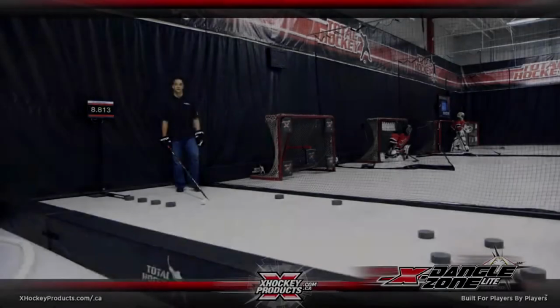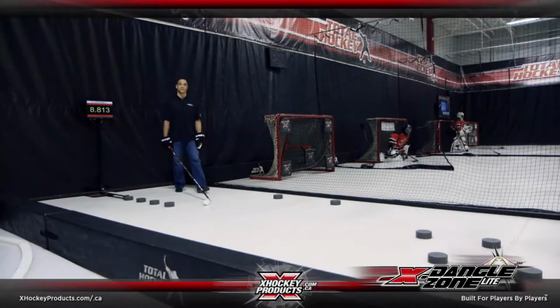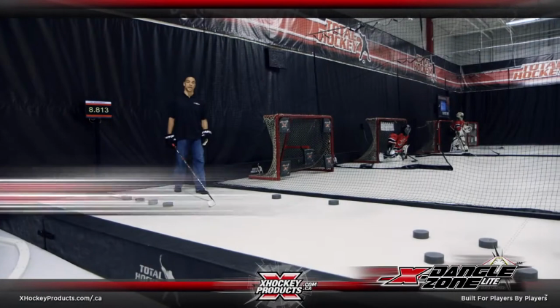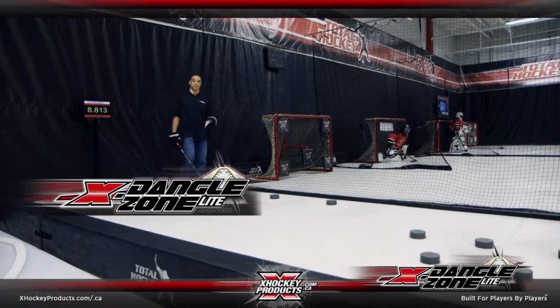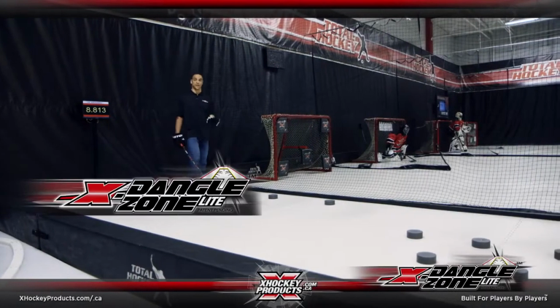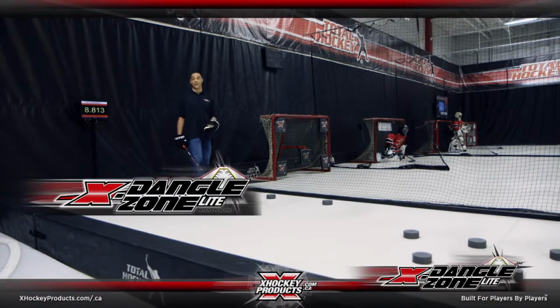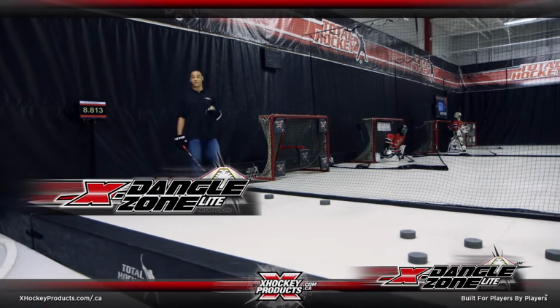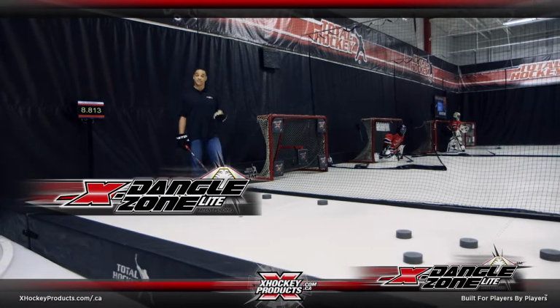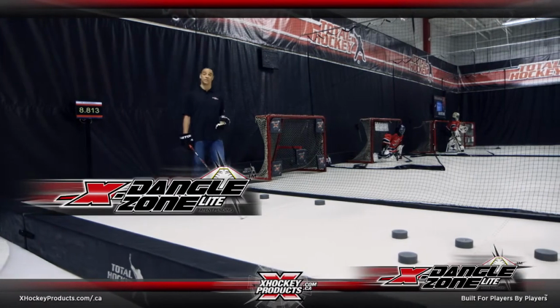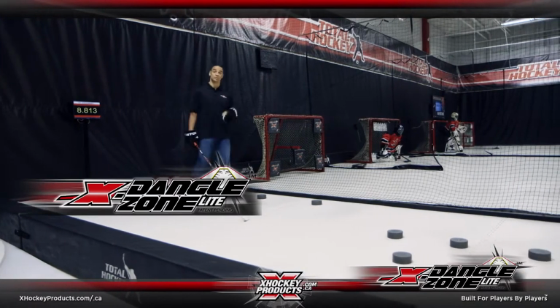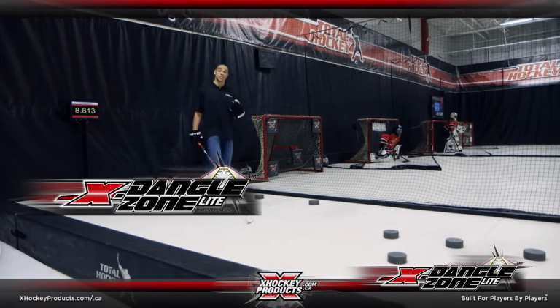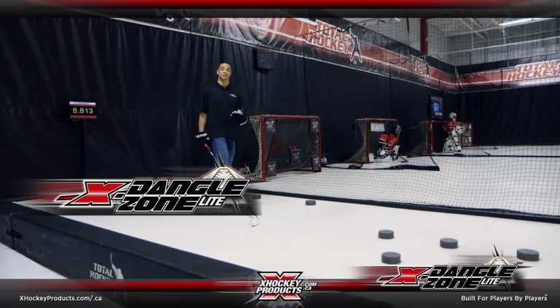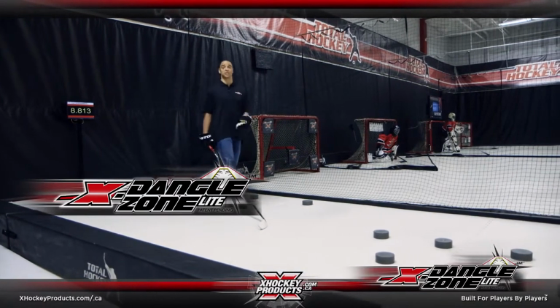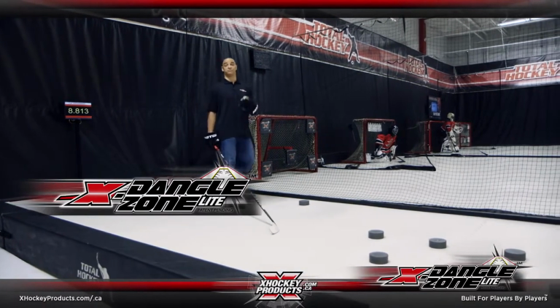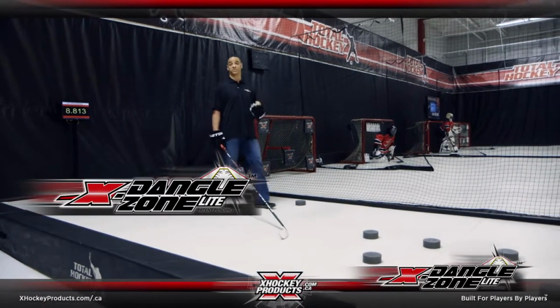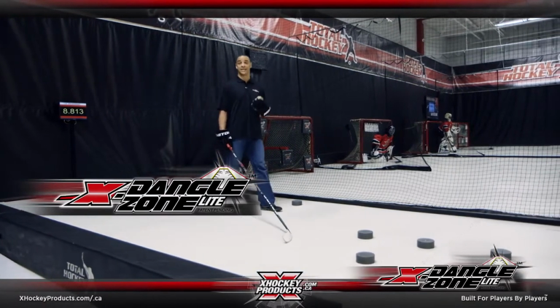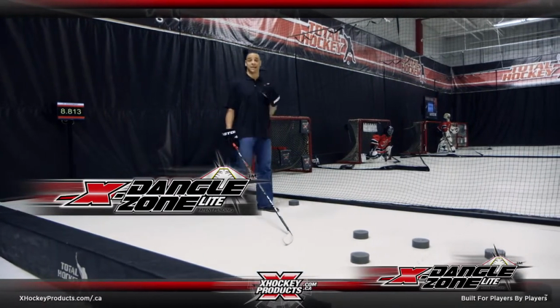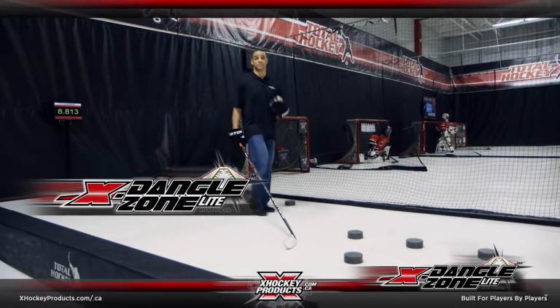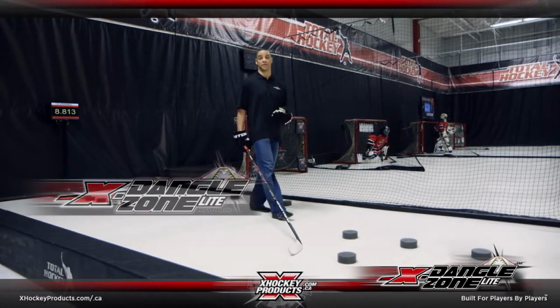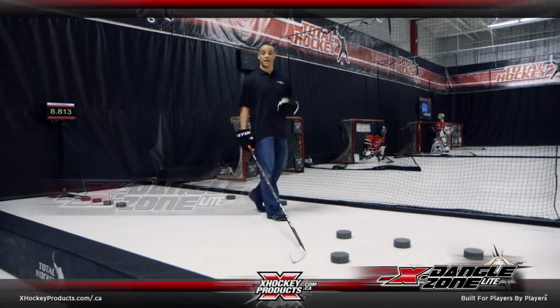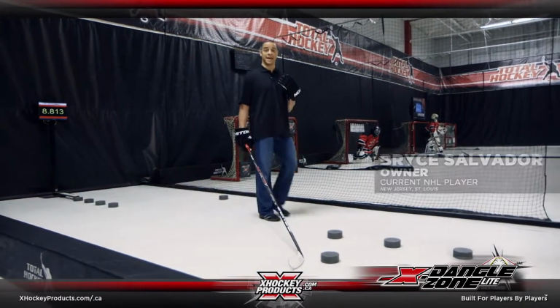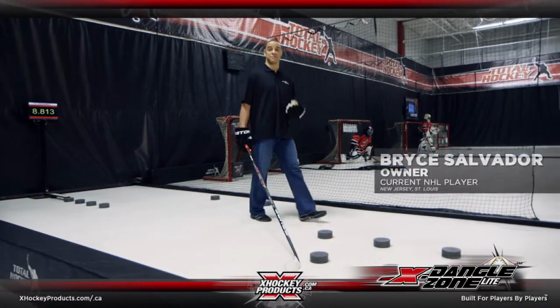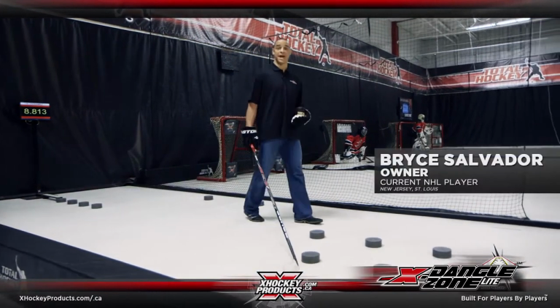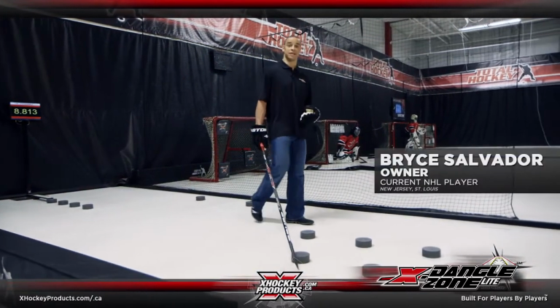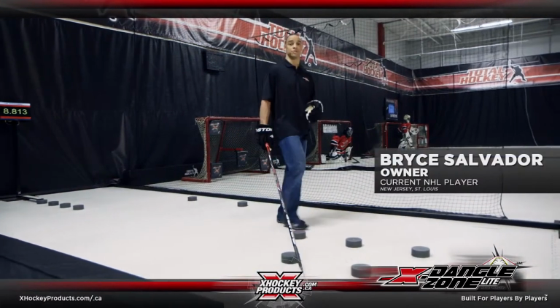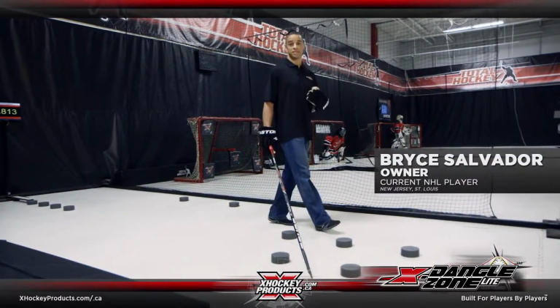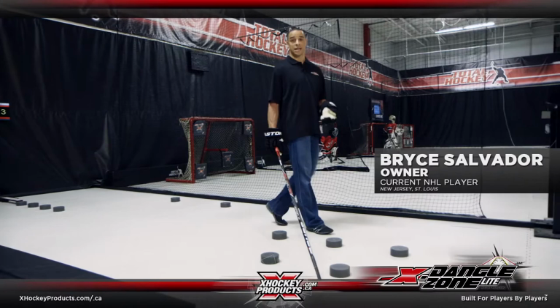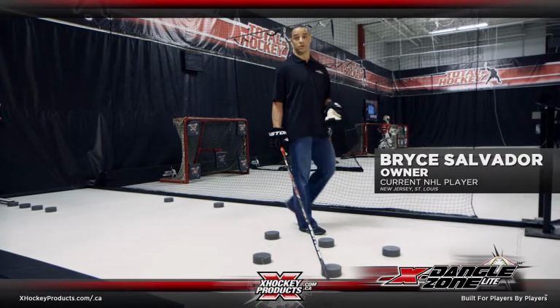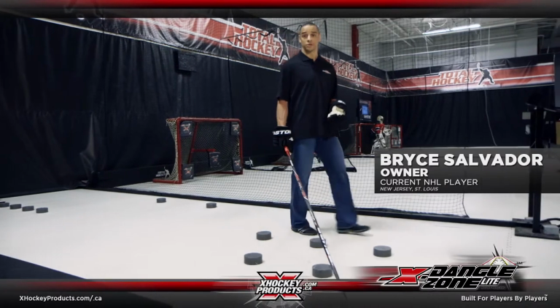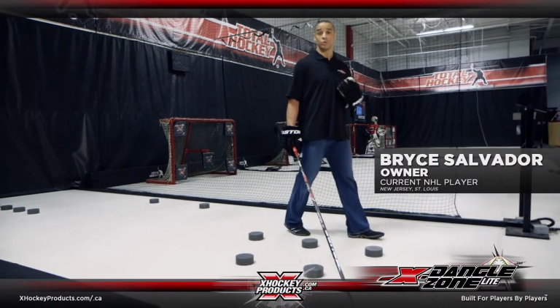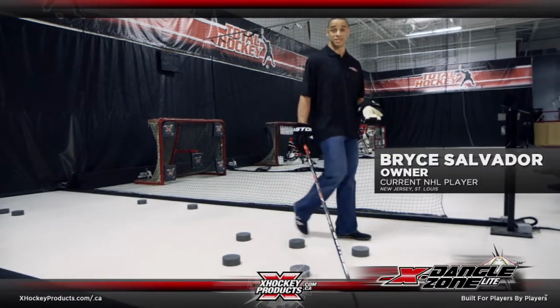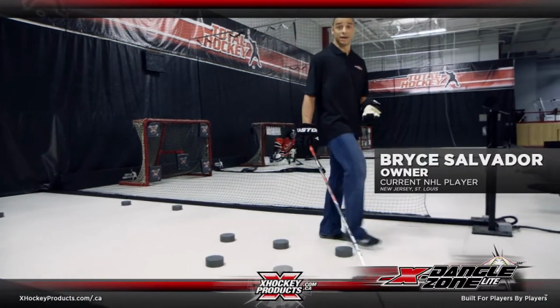This is our Dangle Zone Light. With this lane, we challenge kids to improve their stick handling ability by having them navigate through a stick handling course which is timed.